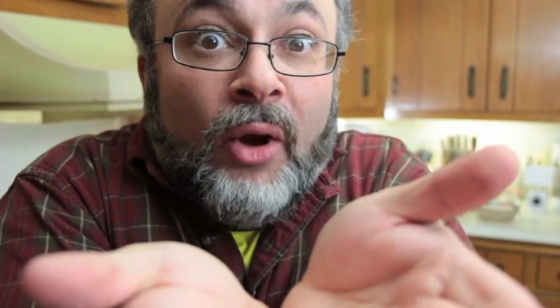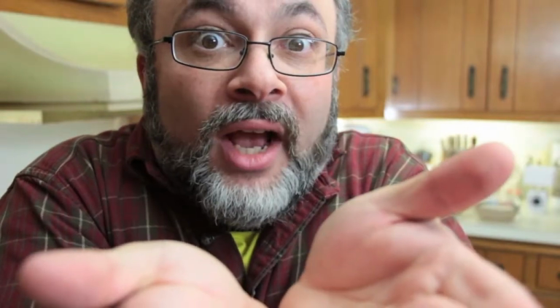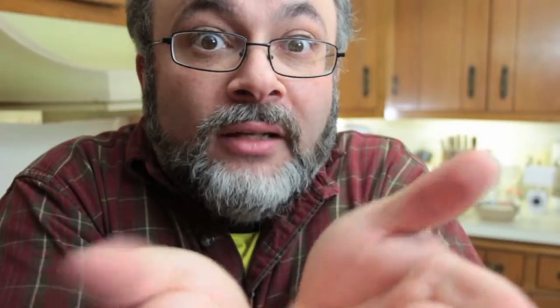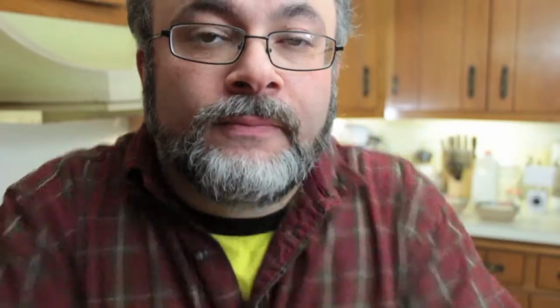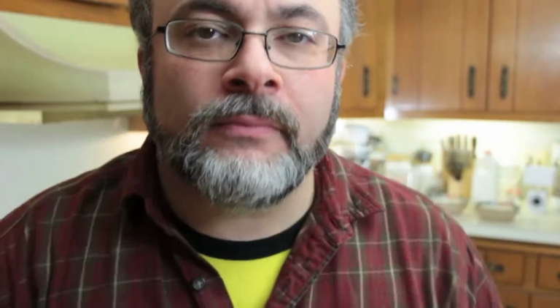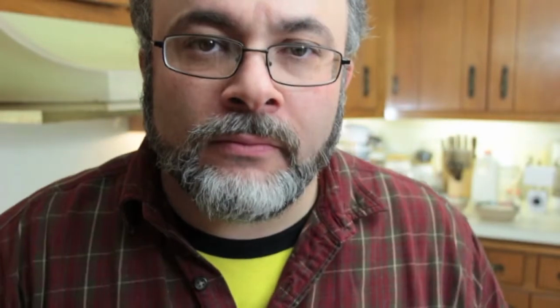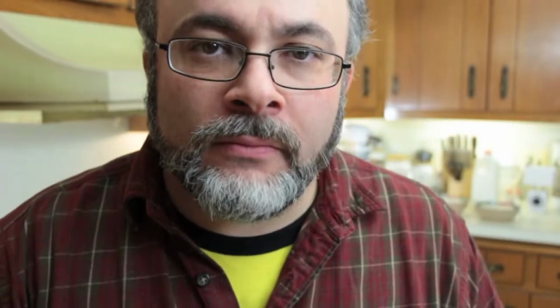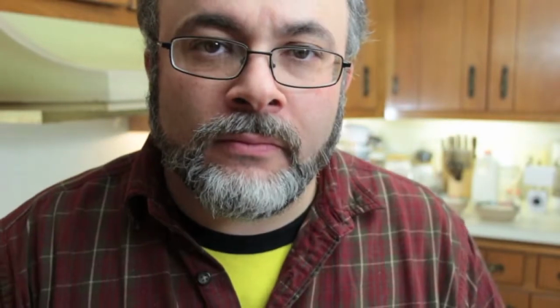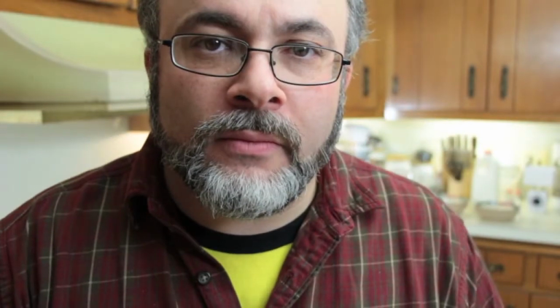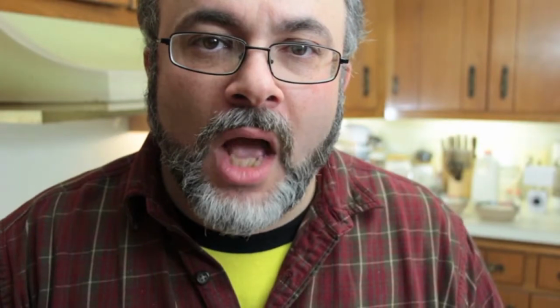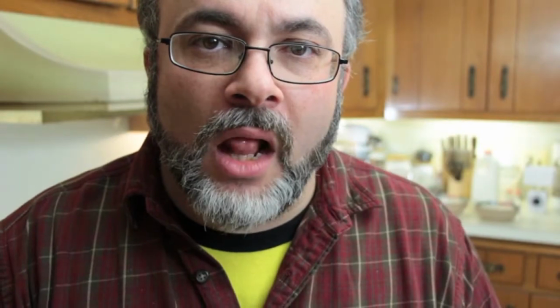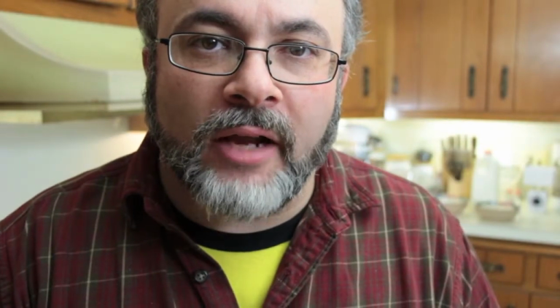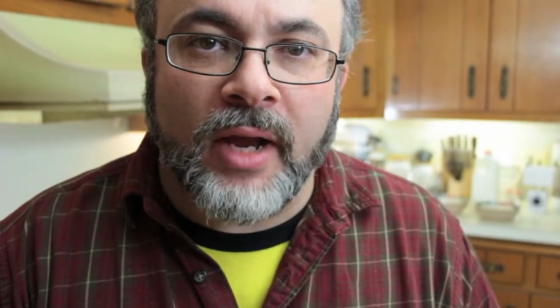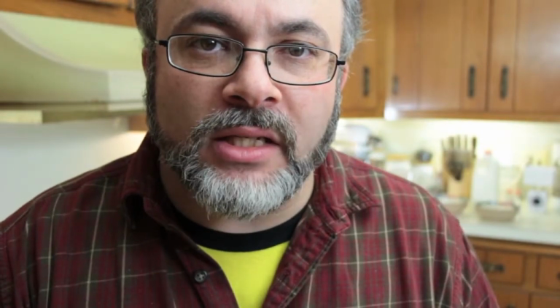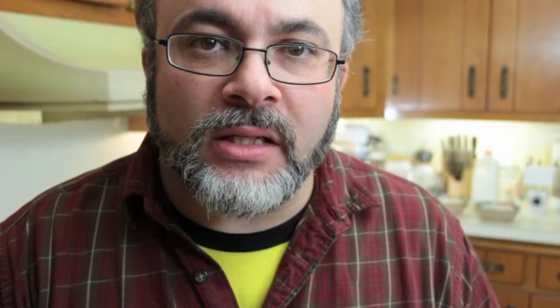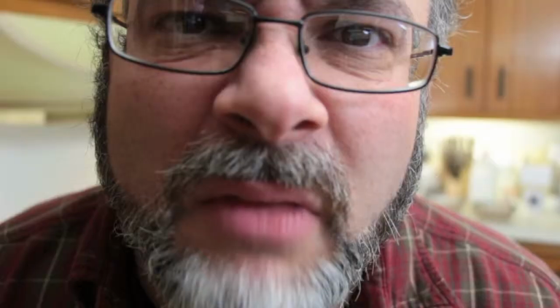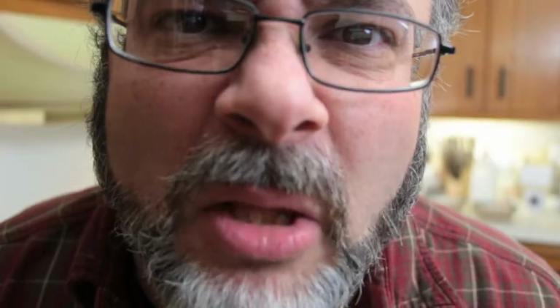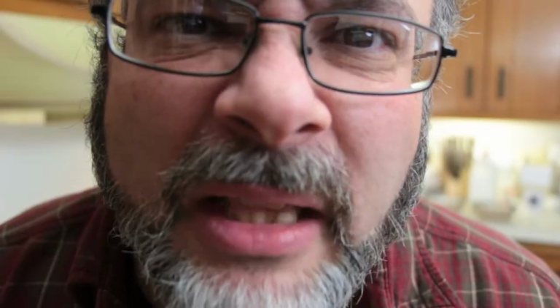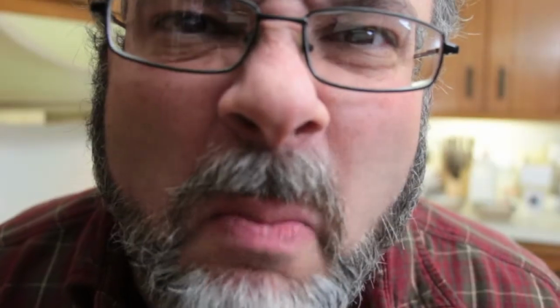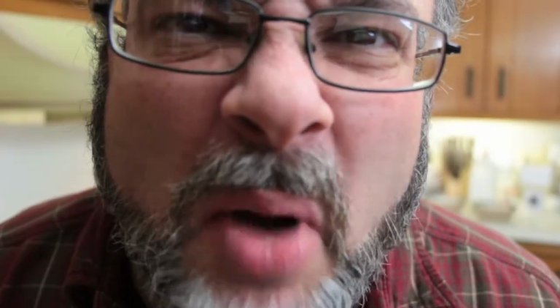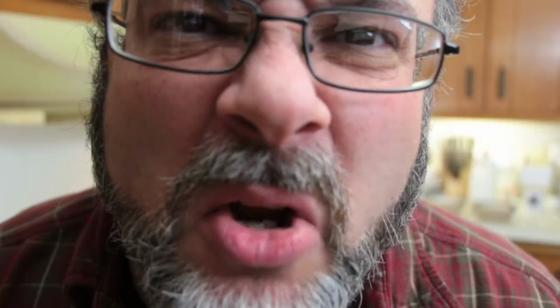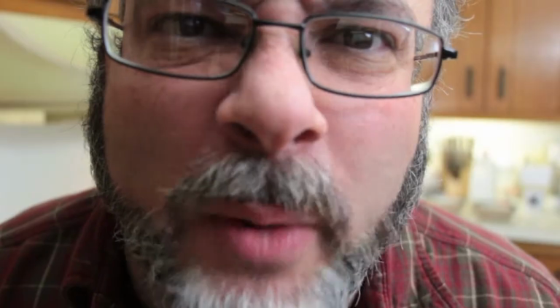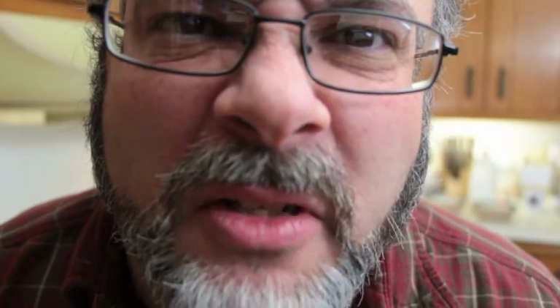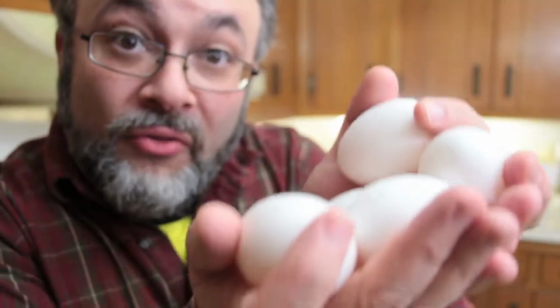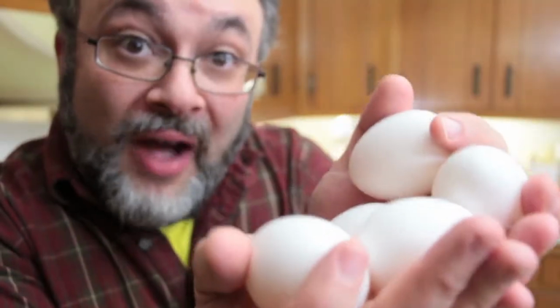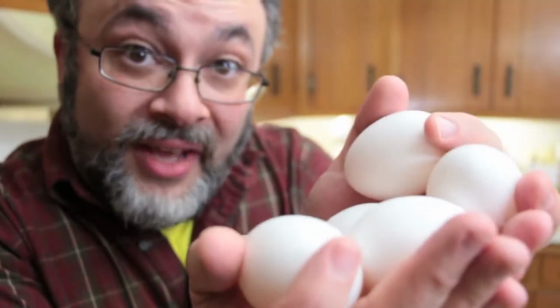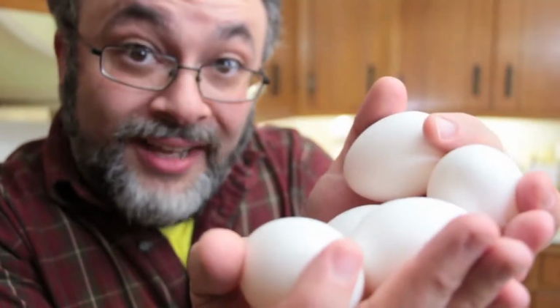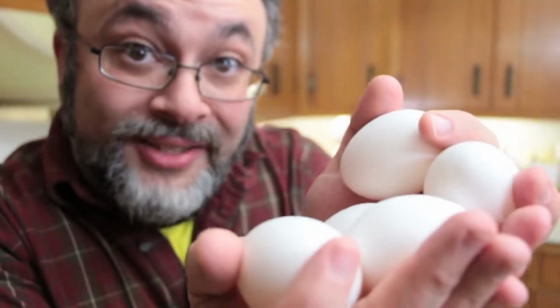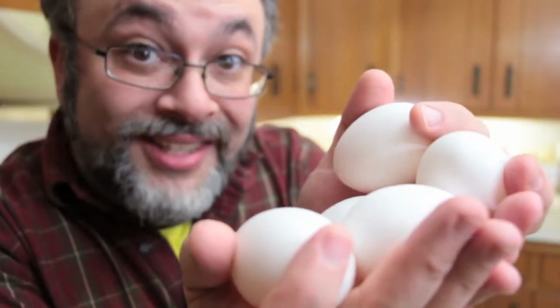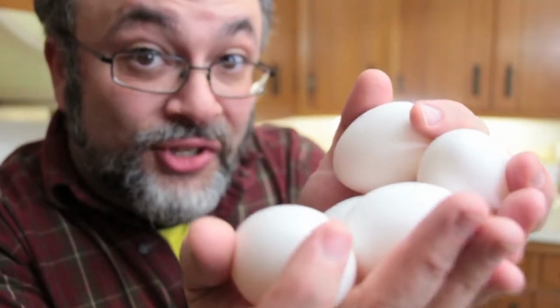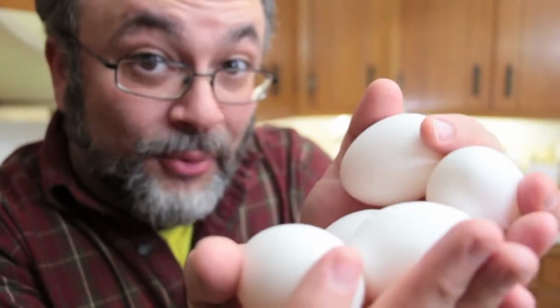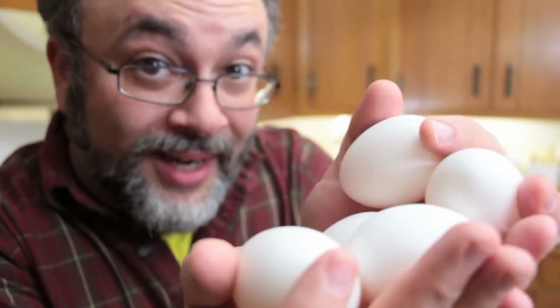Raisins. I don't like raisins — they look like little bug corpses. Five eggs, separated.